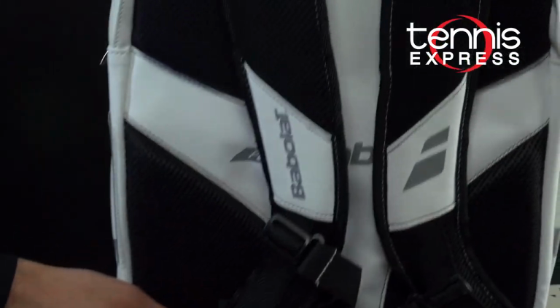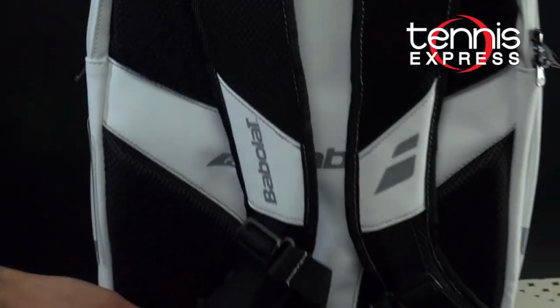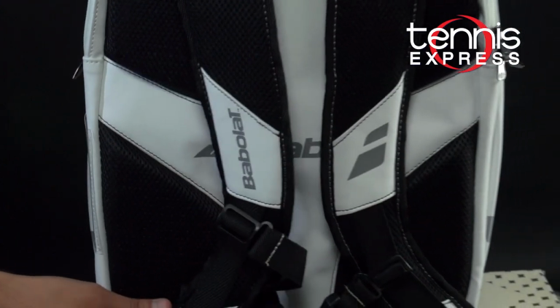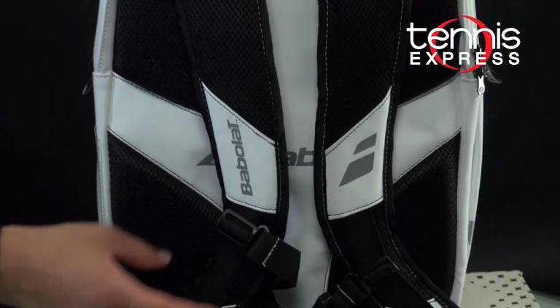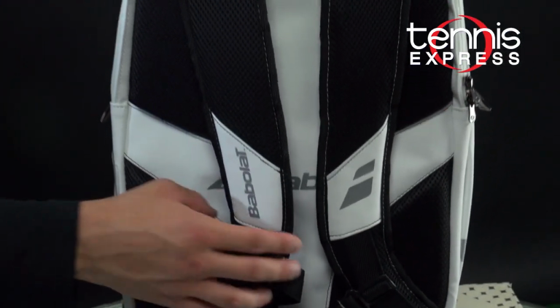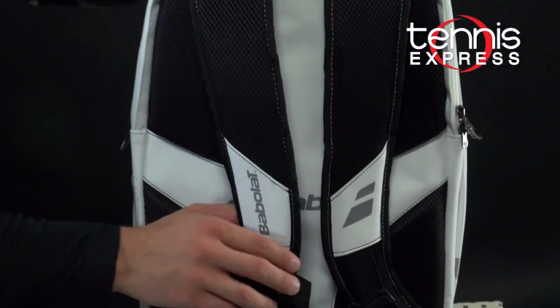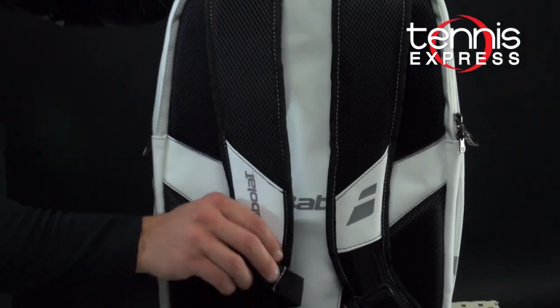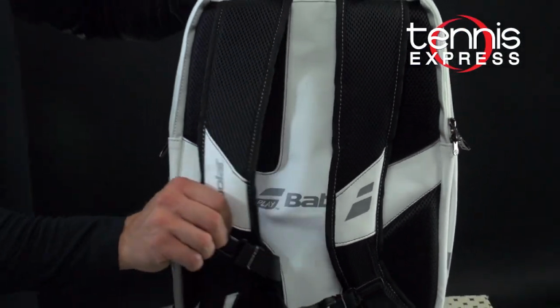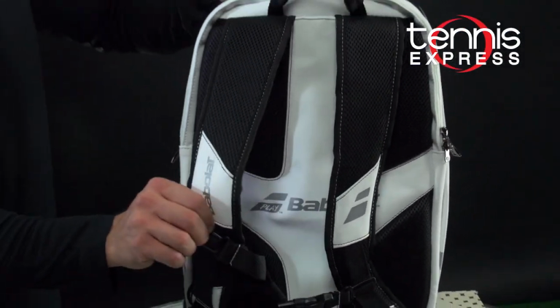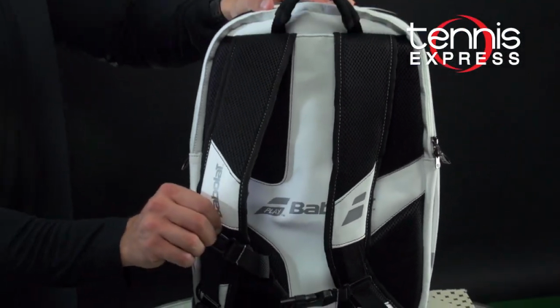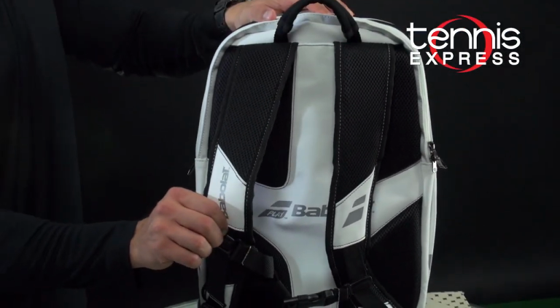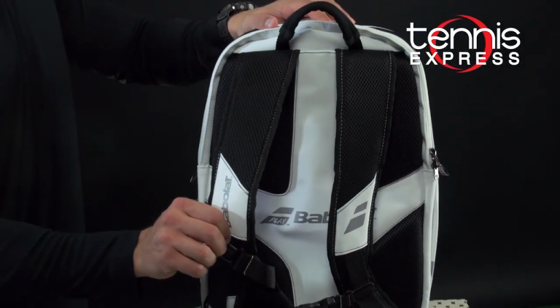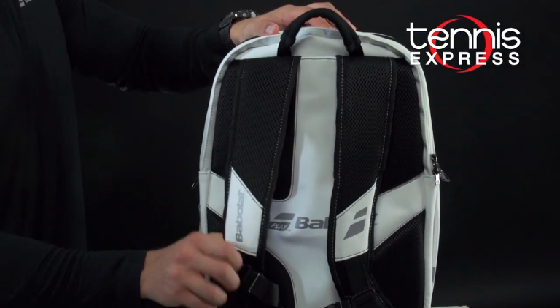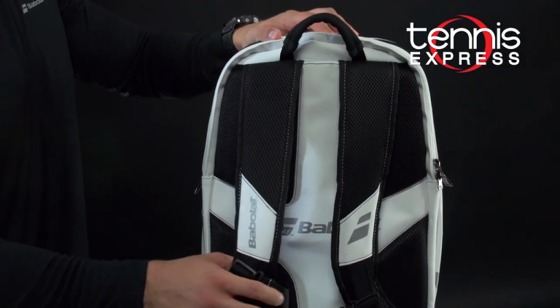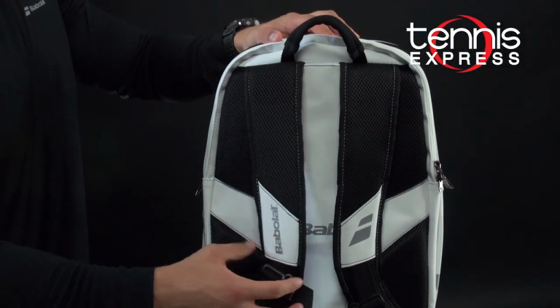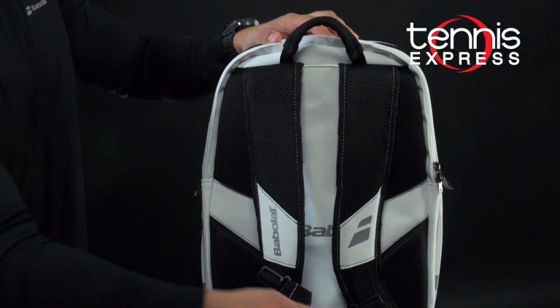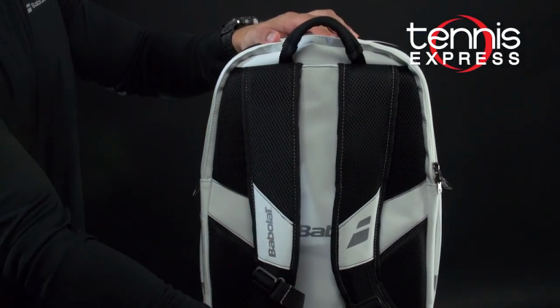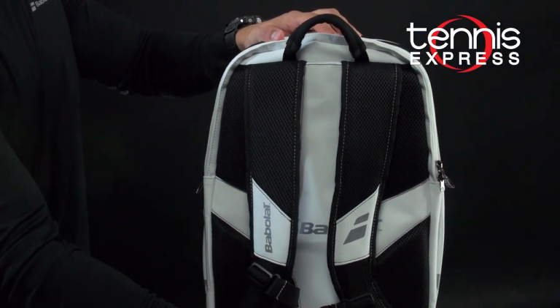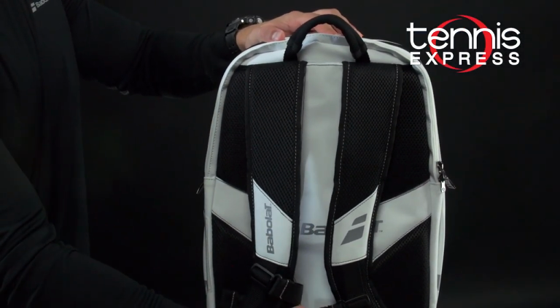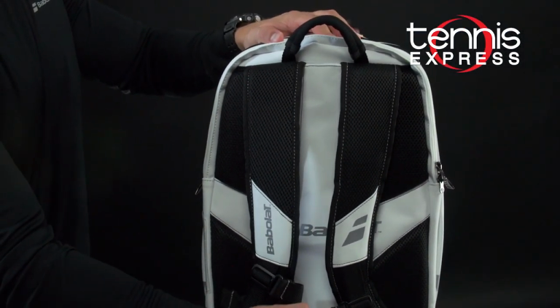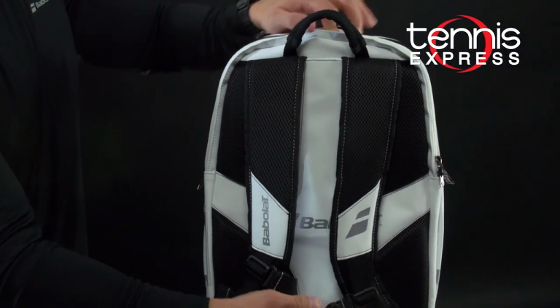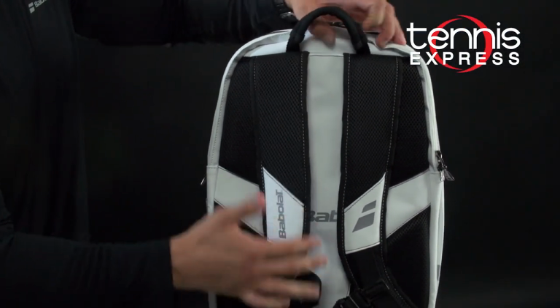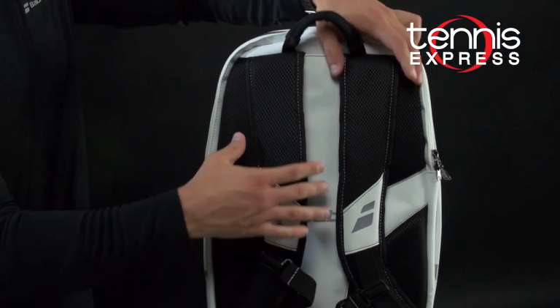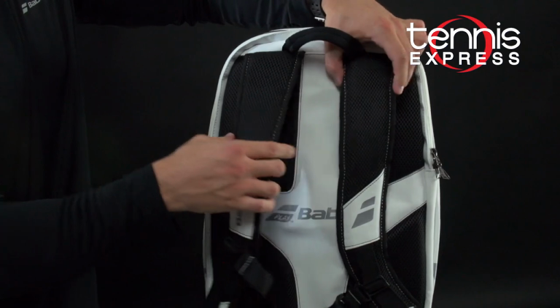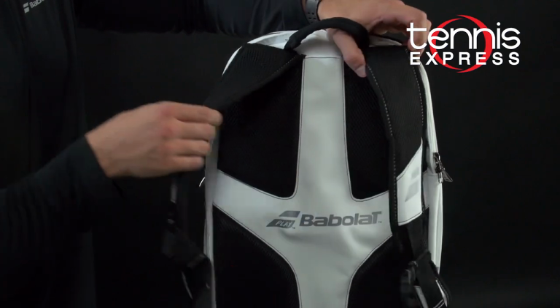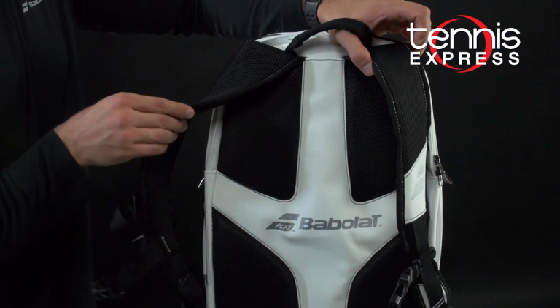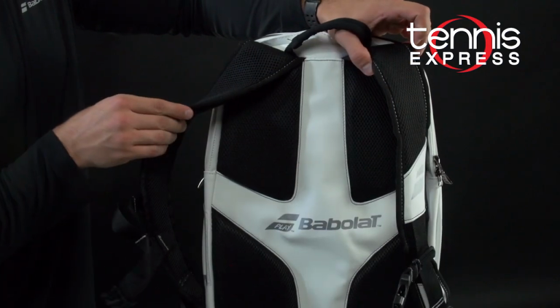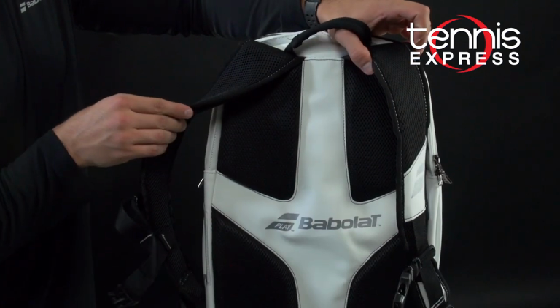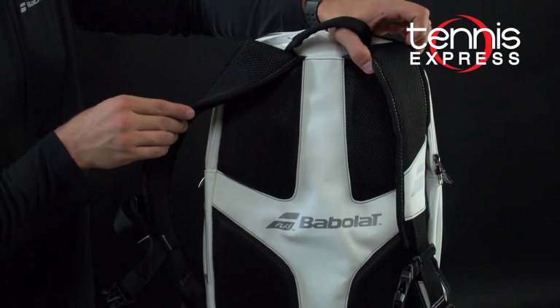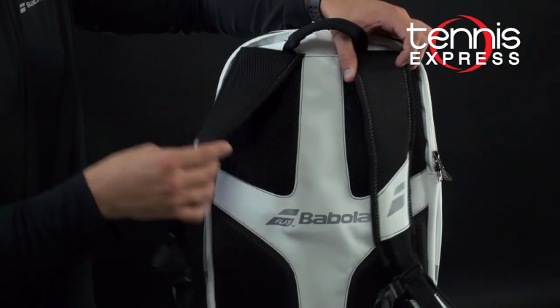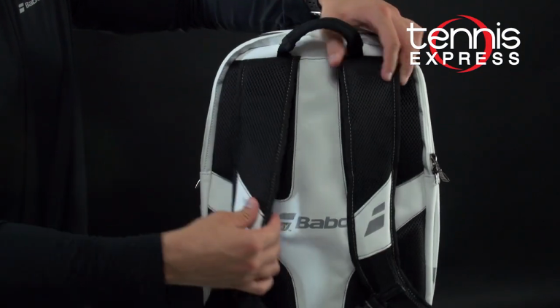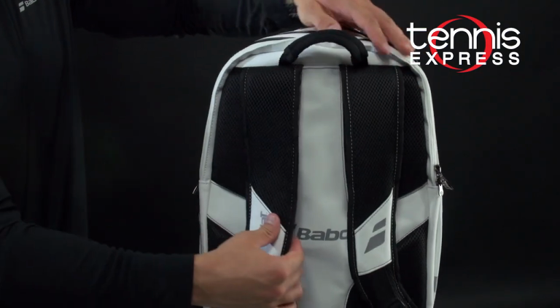For comfortable carrying, Babolat has a nice padded back — it's also pretty stylish — and also padded shoulder straps.